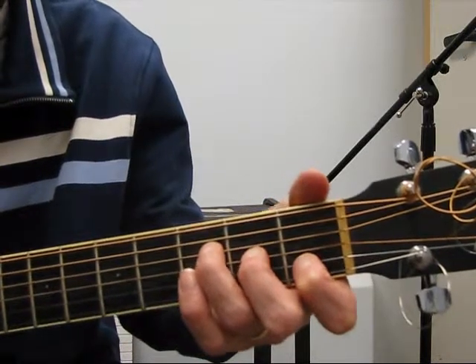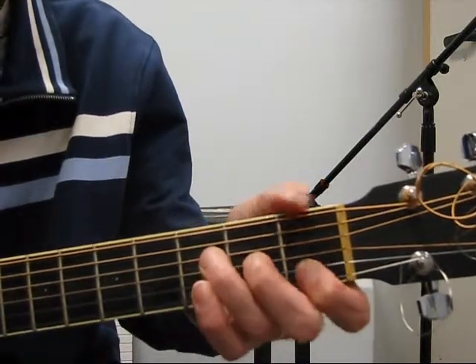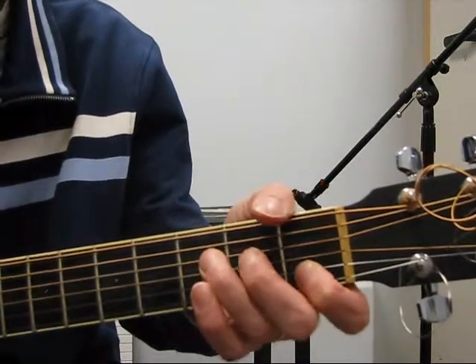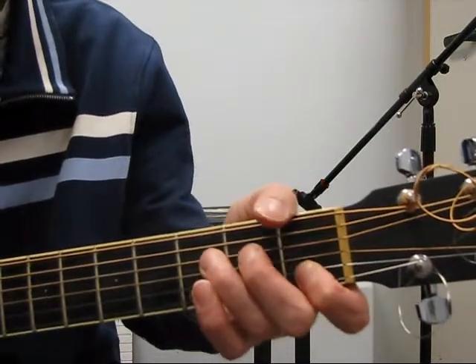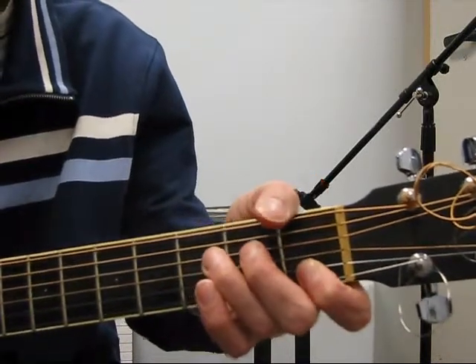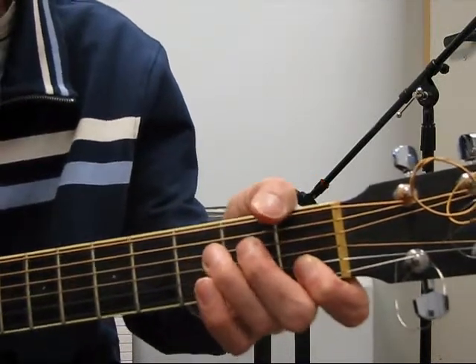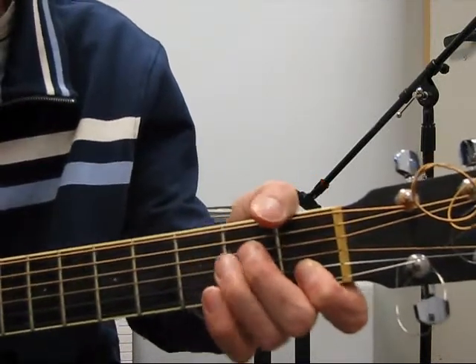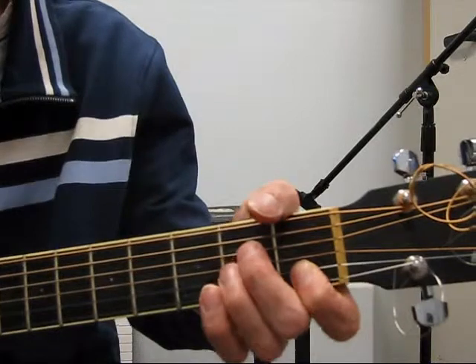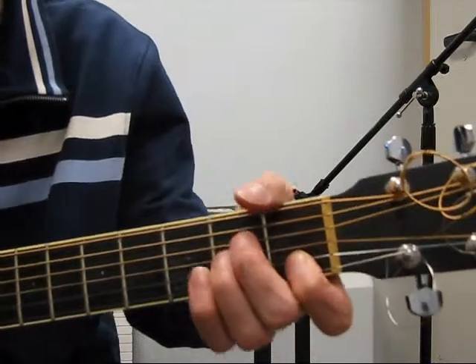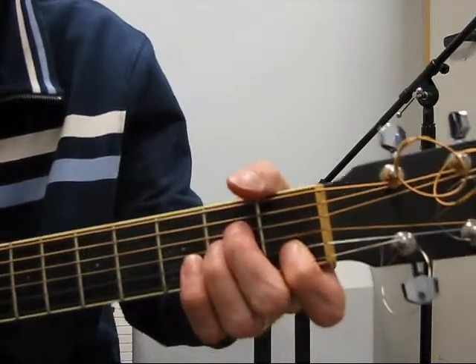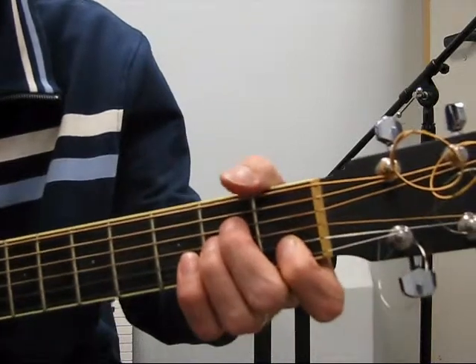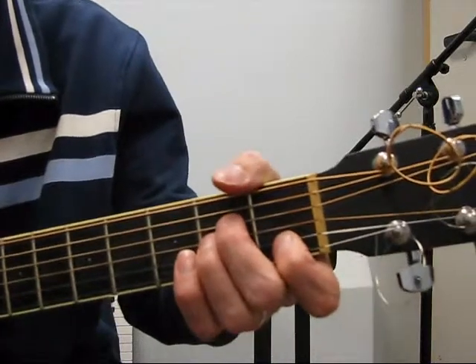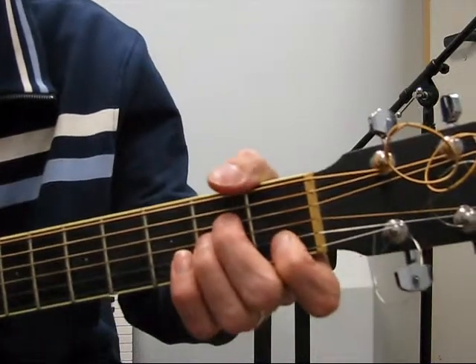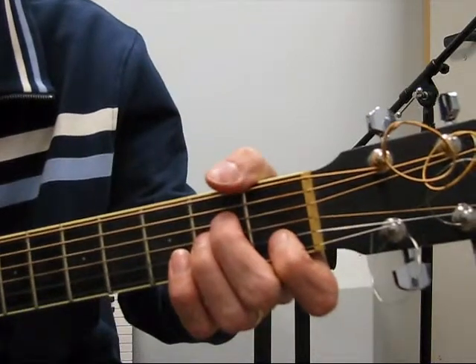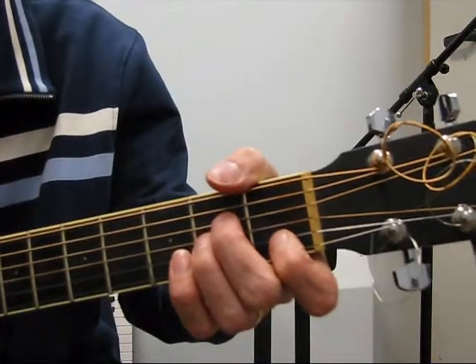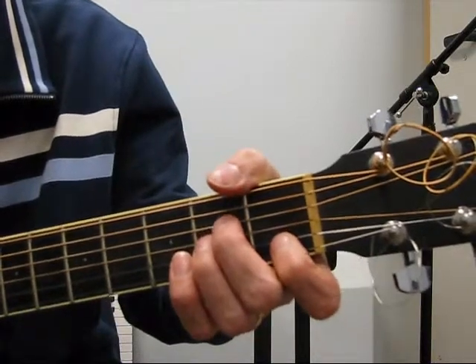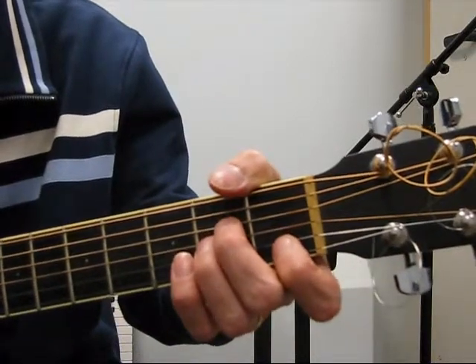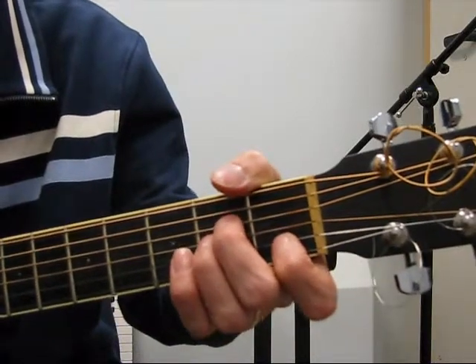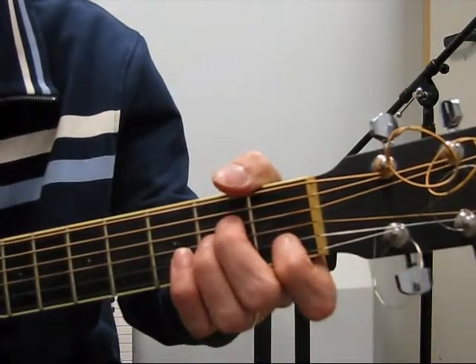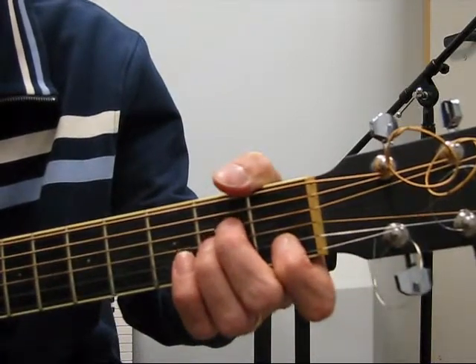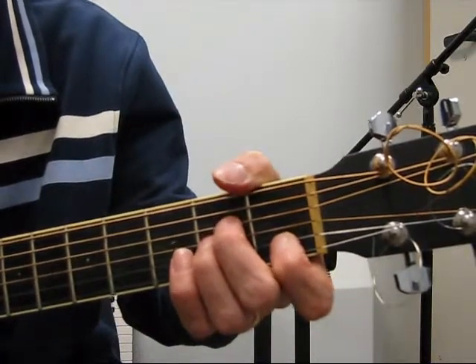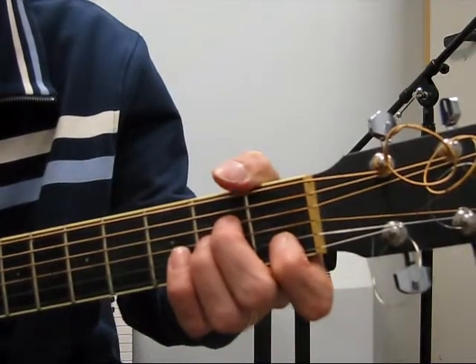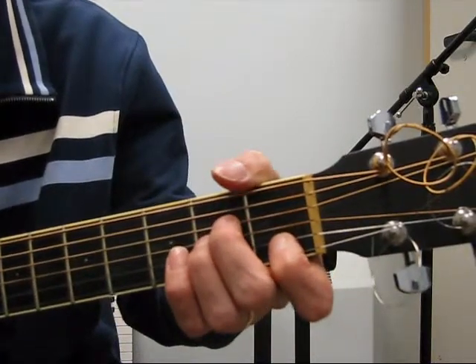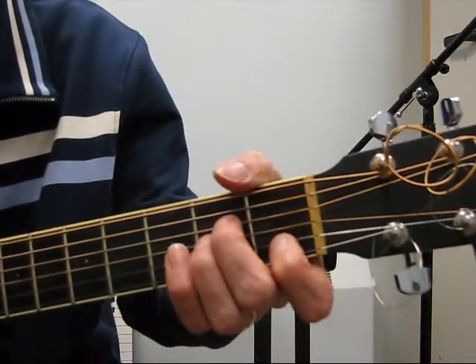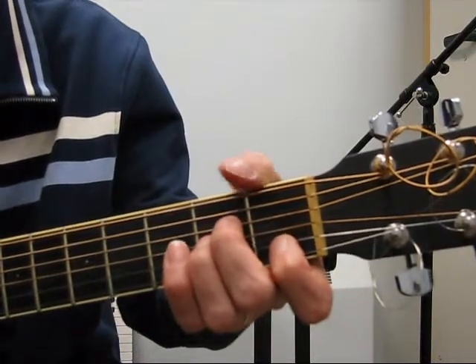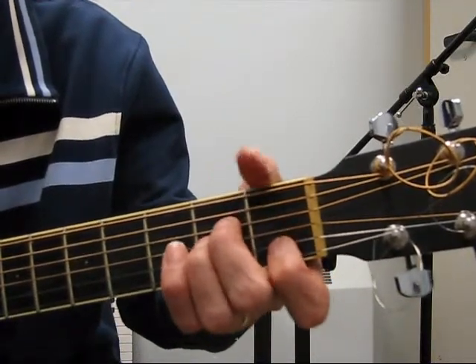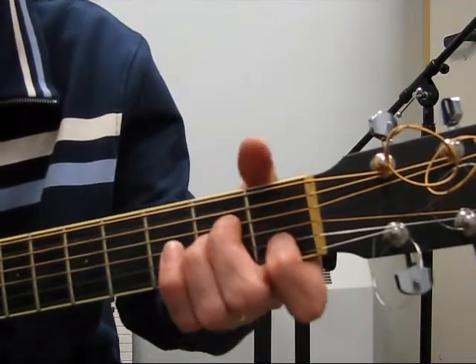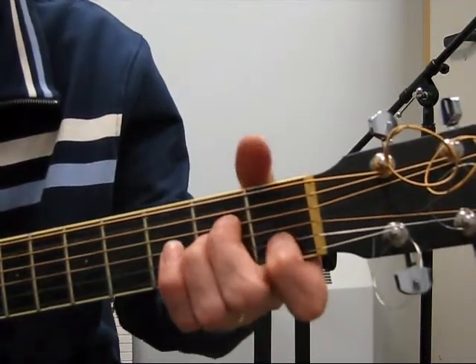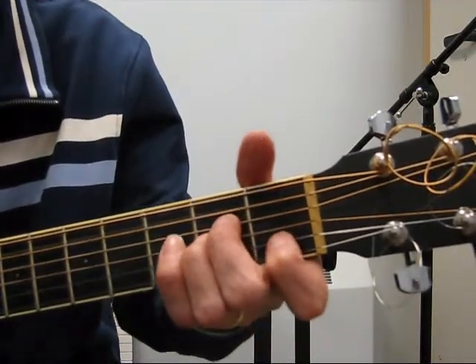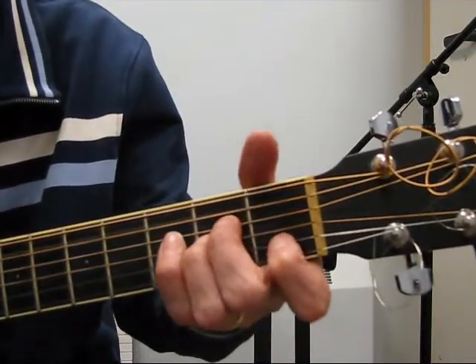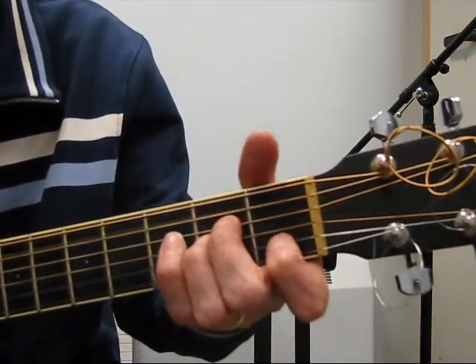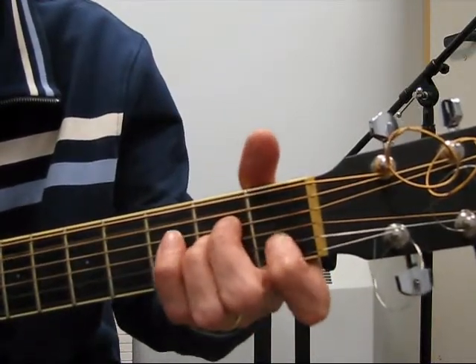Here it is with all four chords put together.